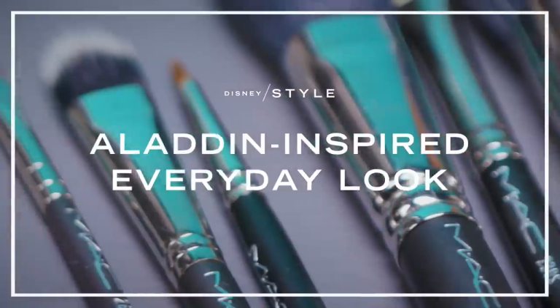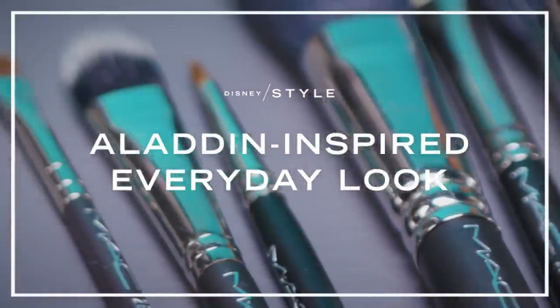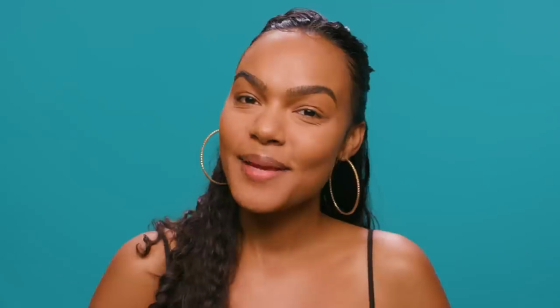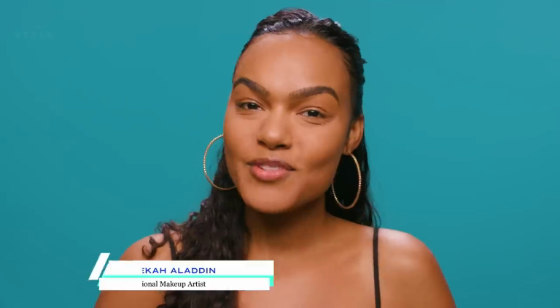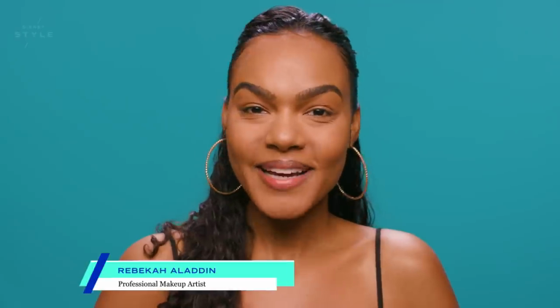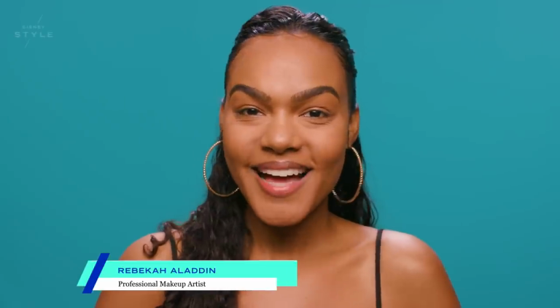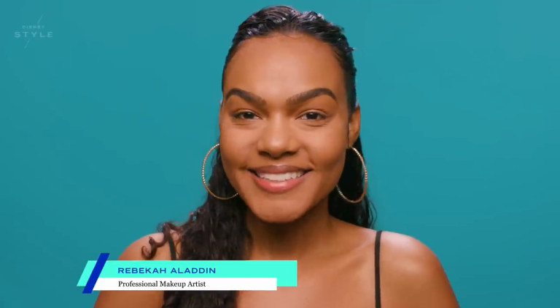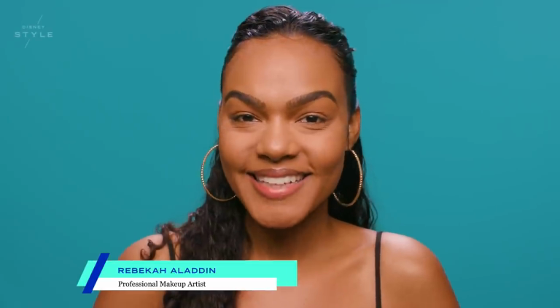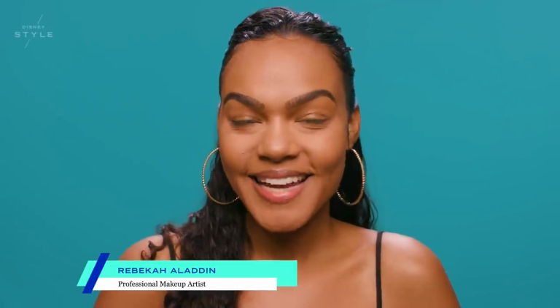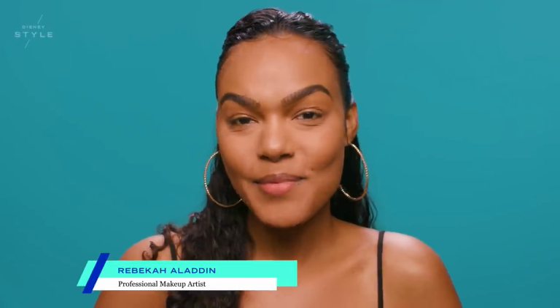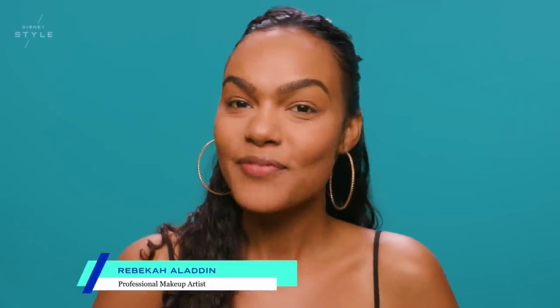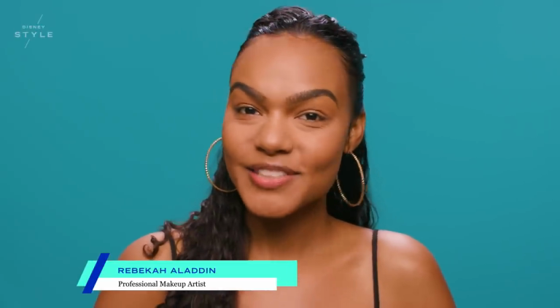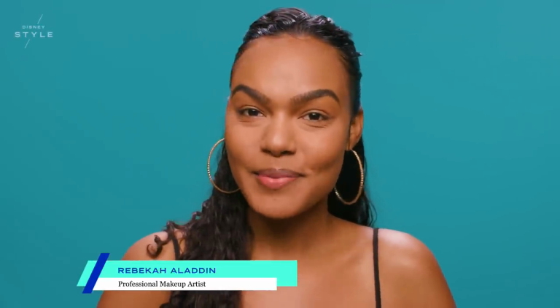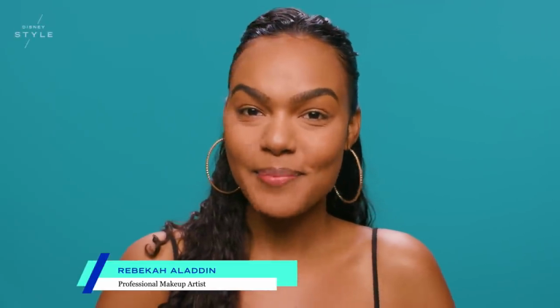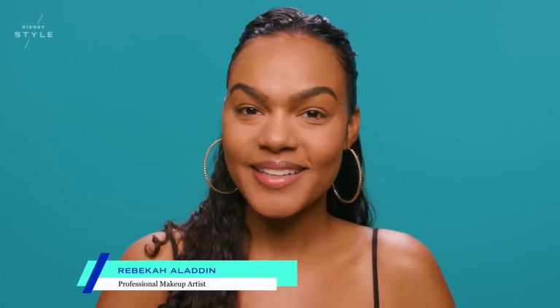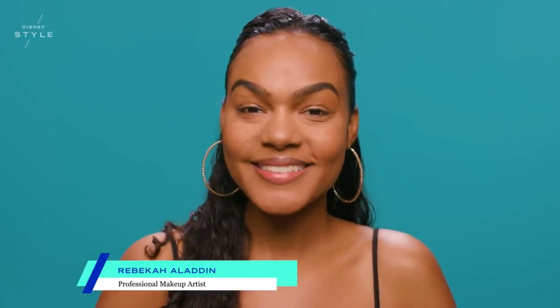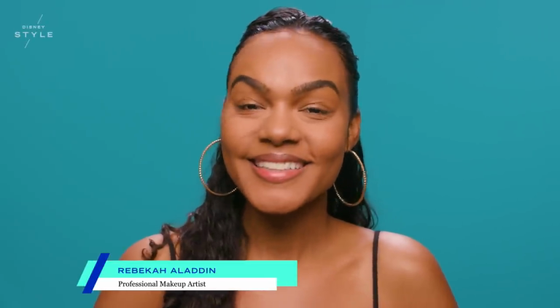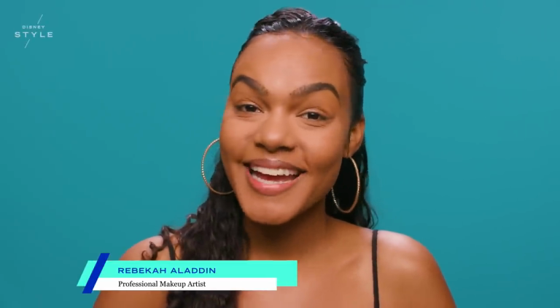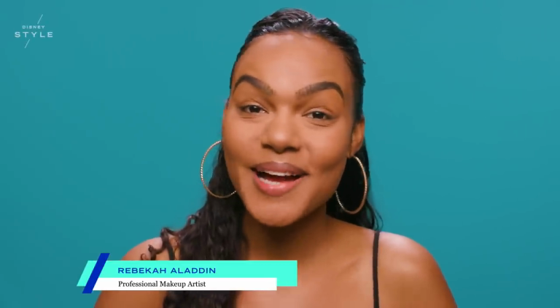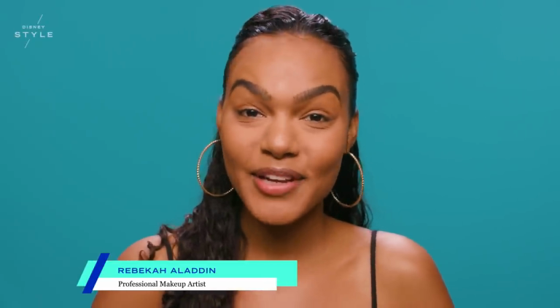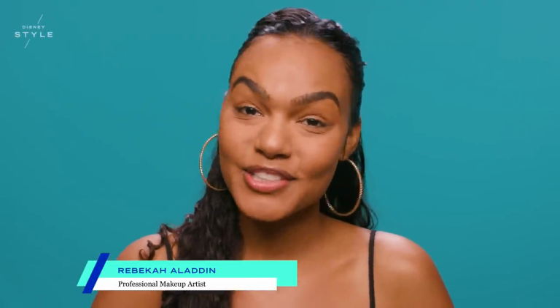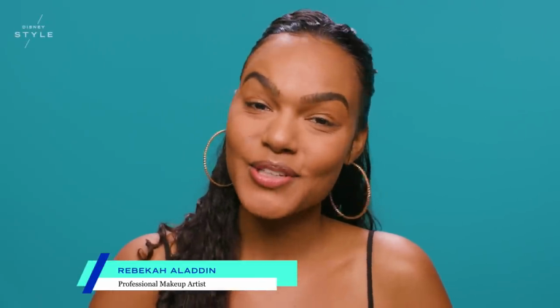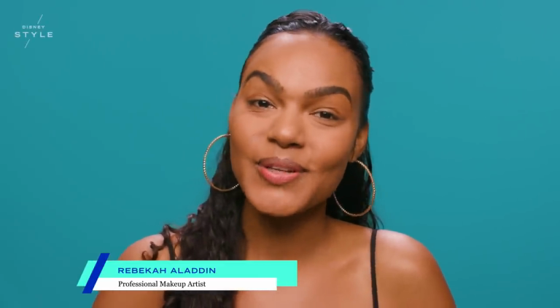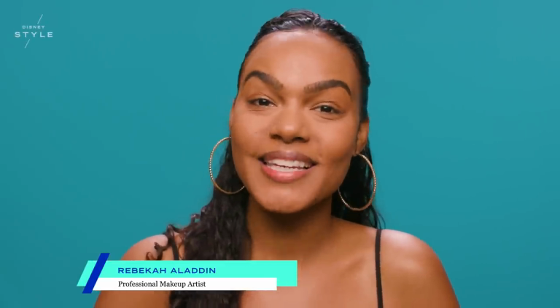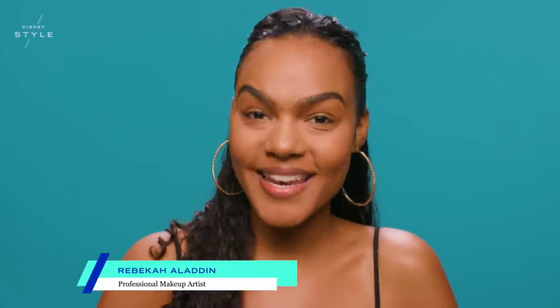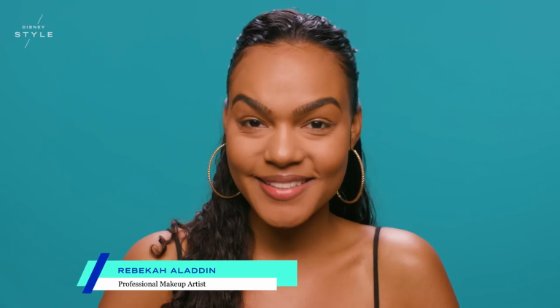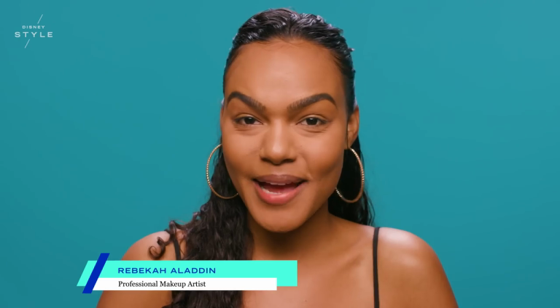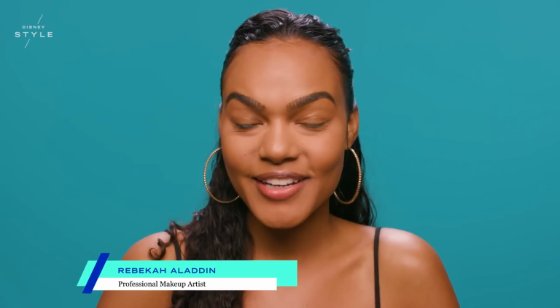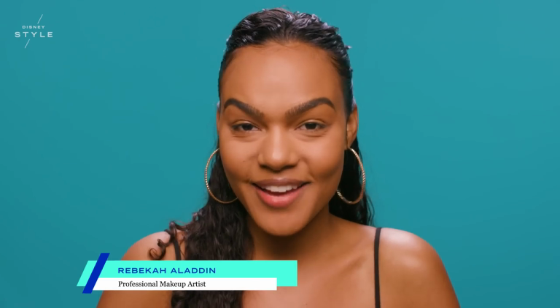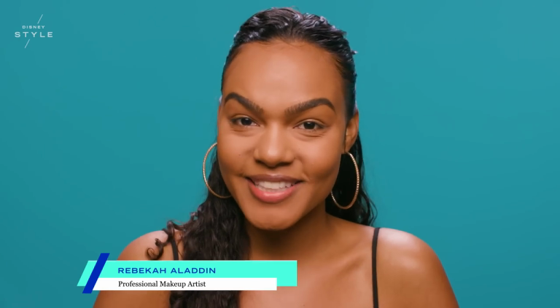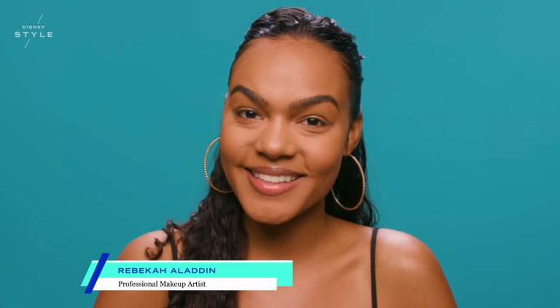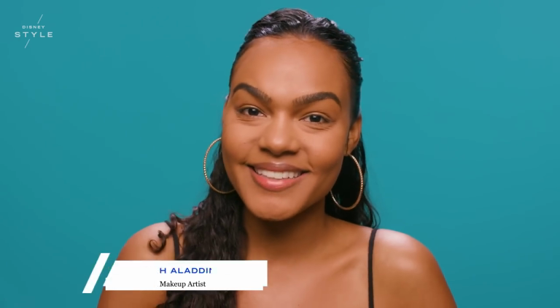My name is Rebecca Aladeen, and I'm a professional makeup artist. Today, I'm here to show you an Aladdin-inspired, everyday look.